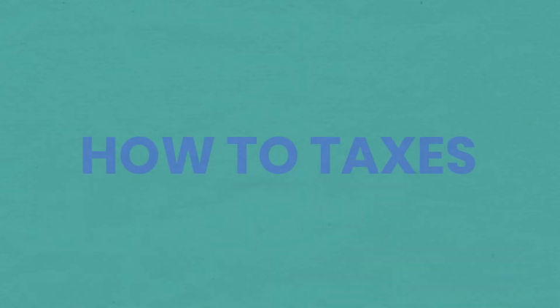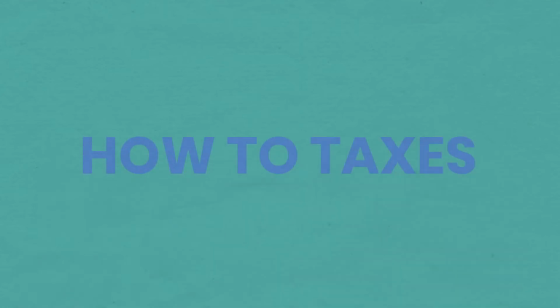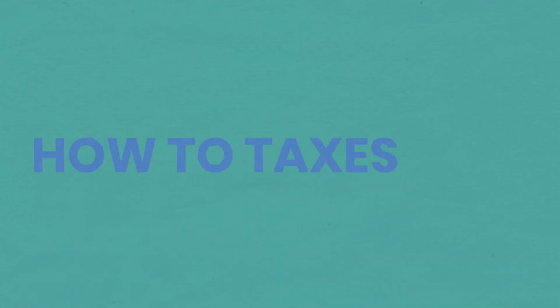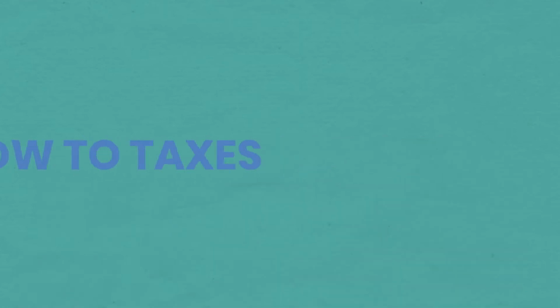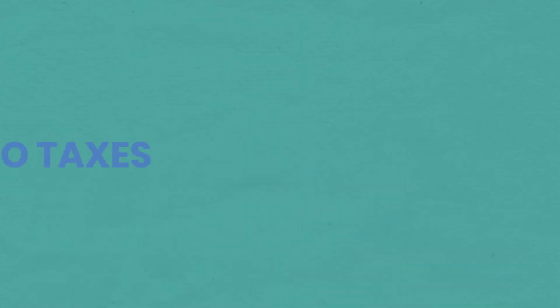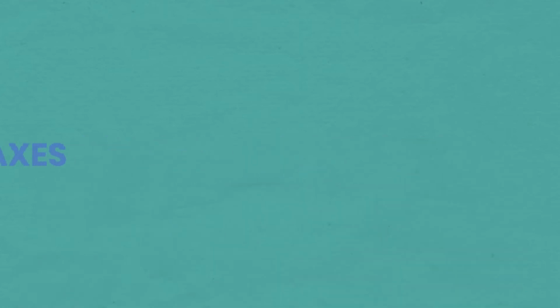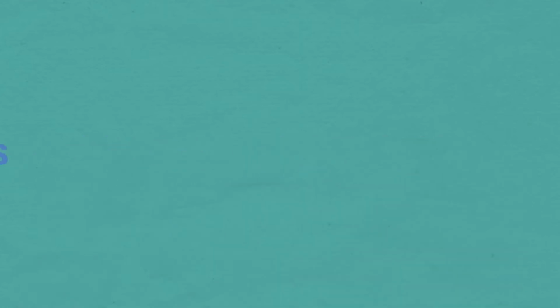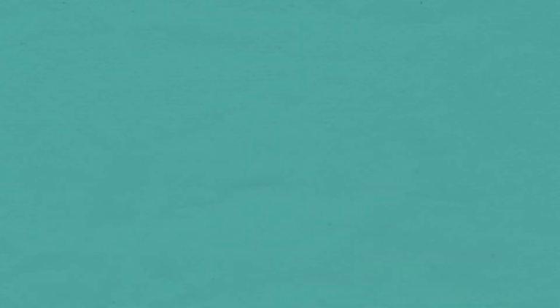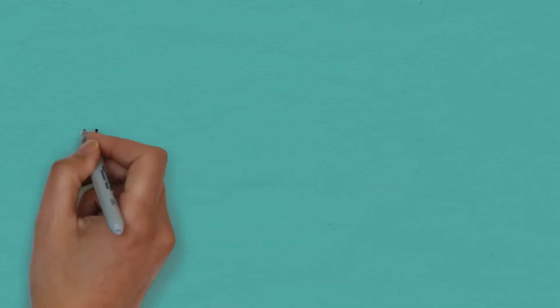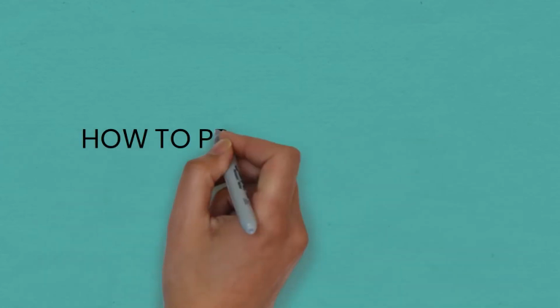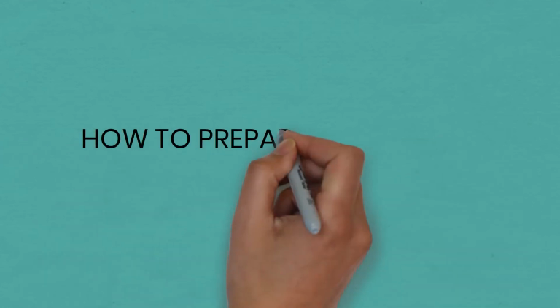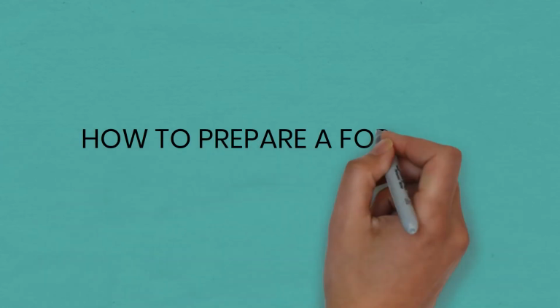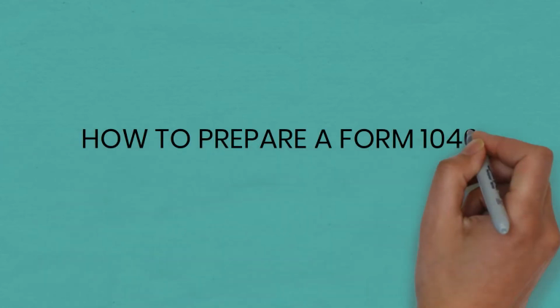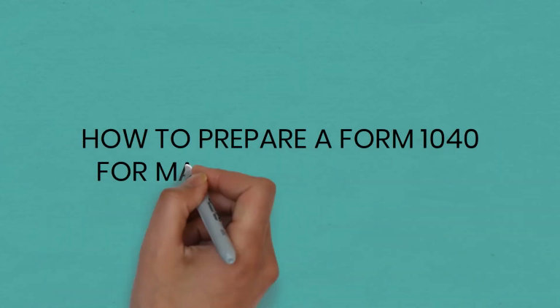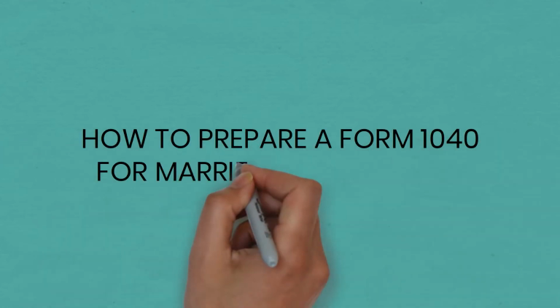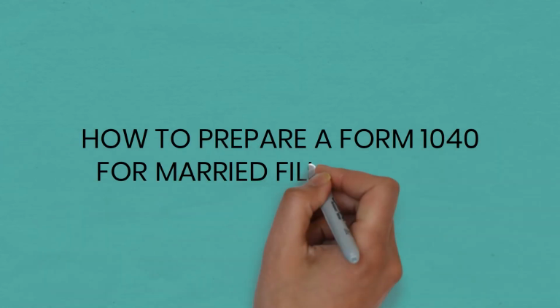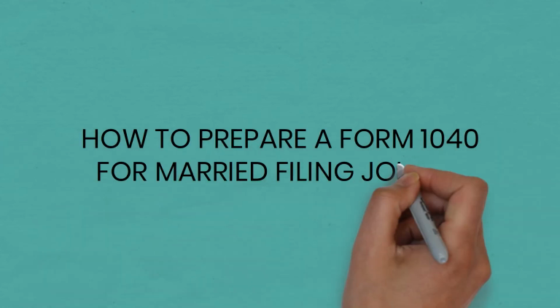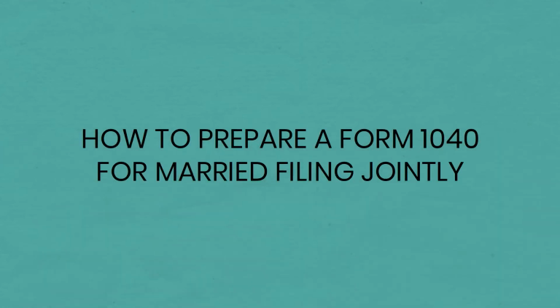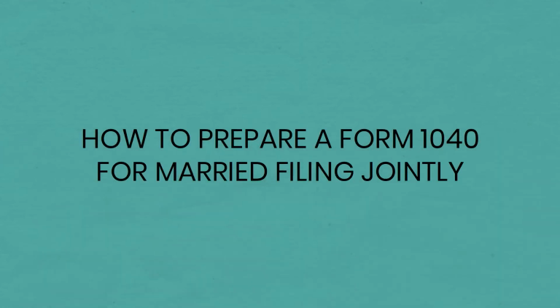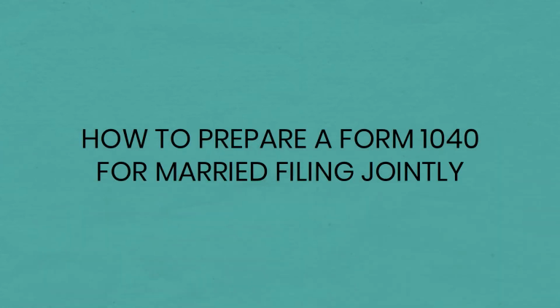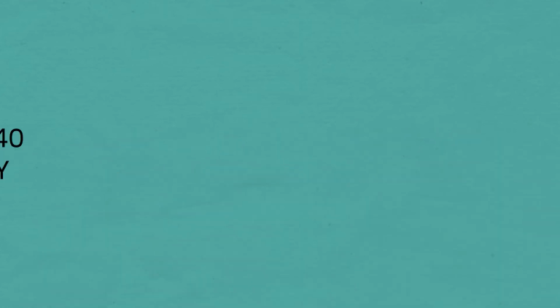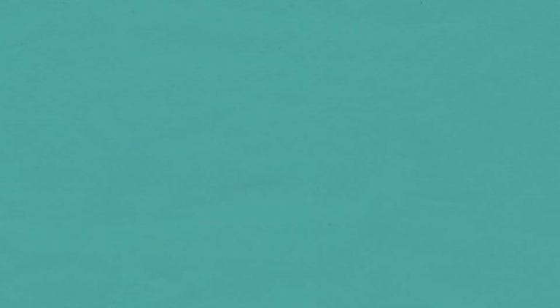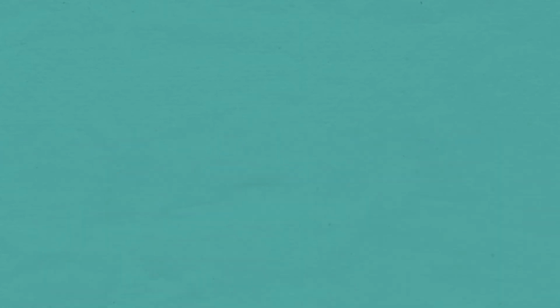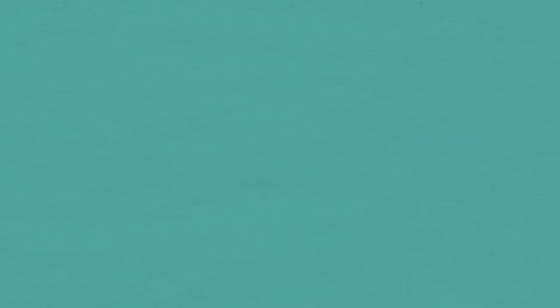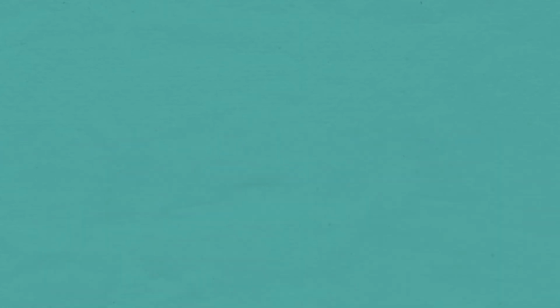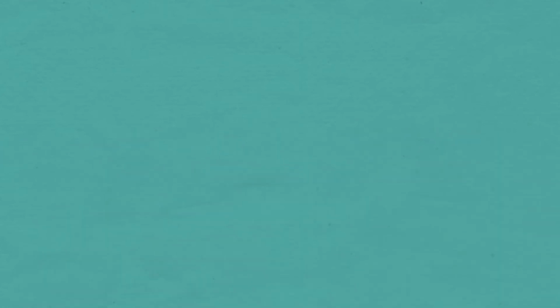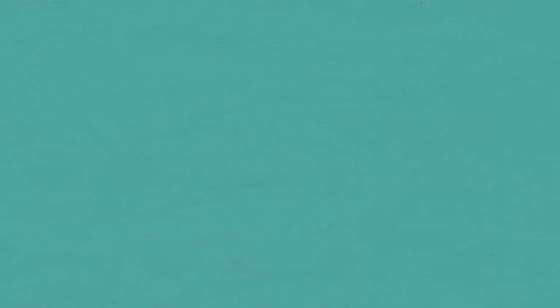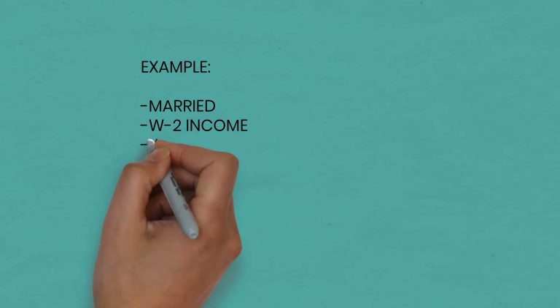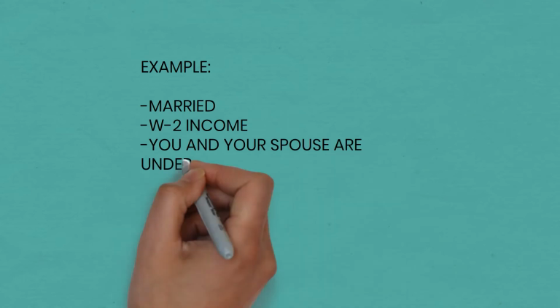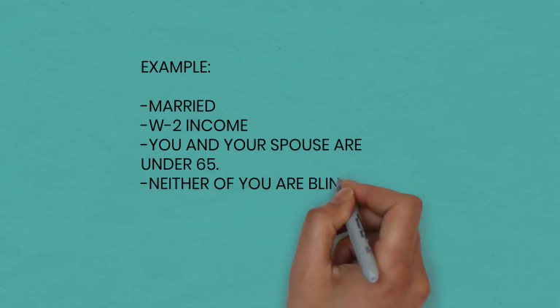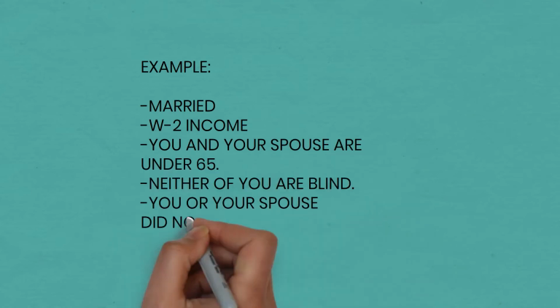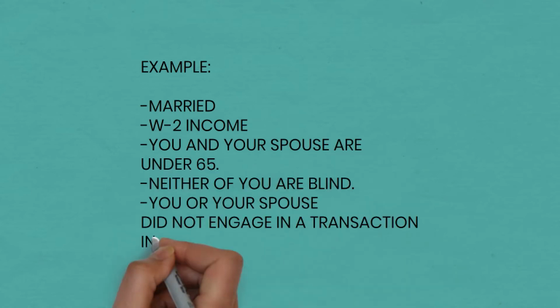I am from How-To Taxes and I'm here to help you fill out your Form 1040 when you're married filing jointly.